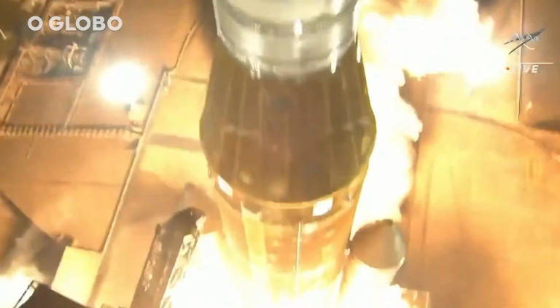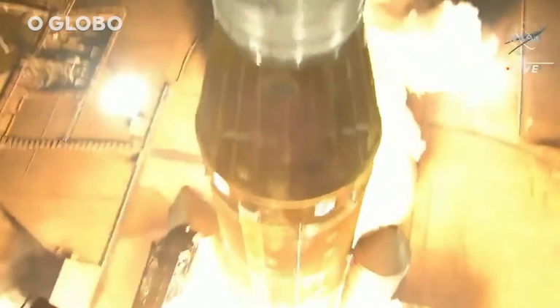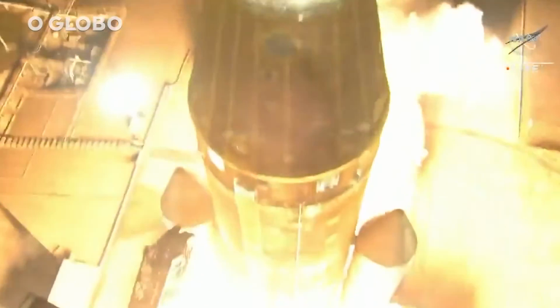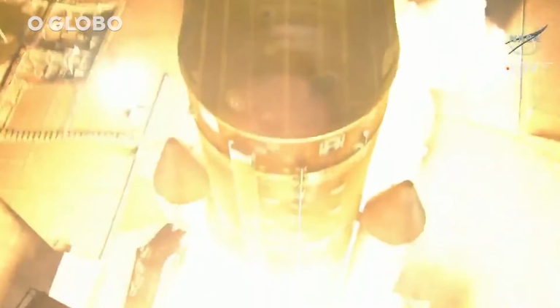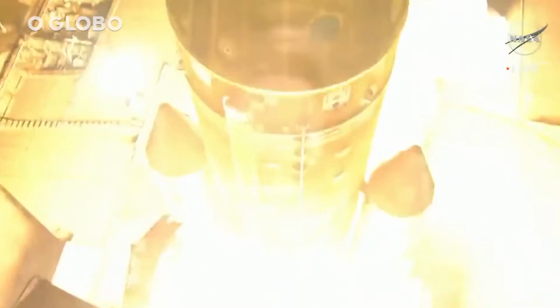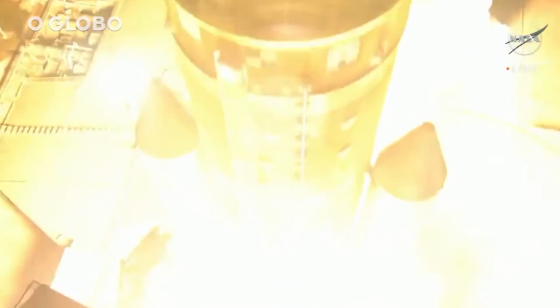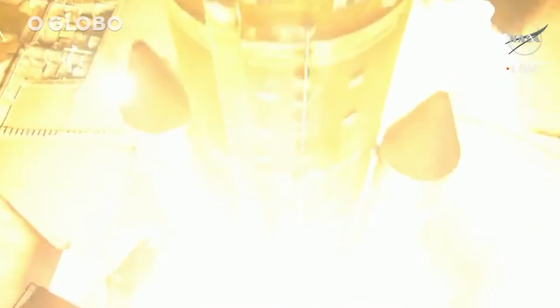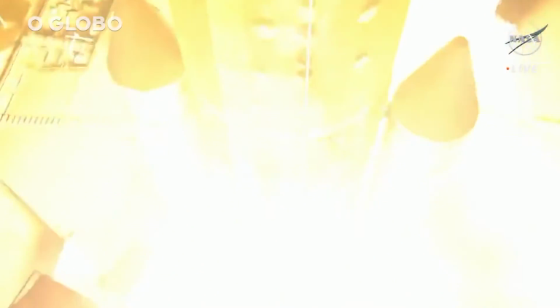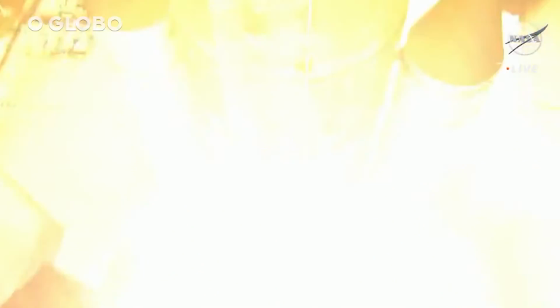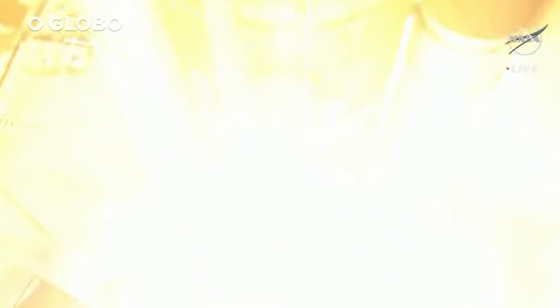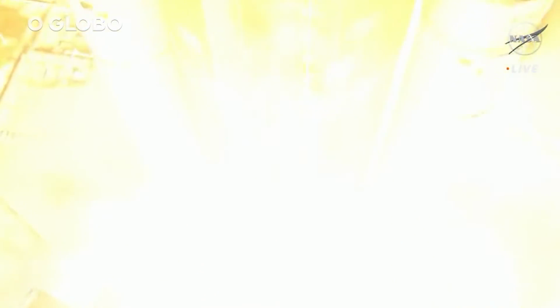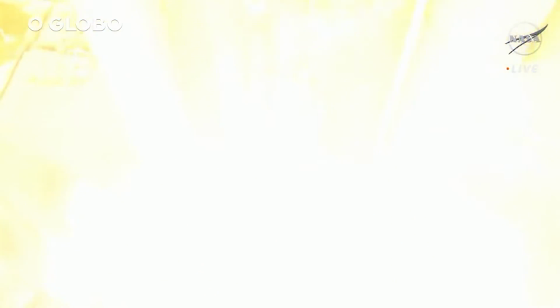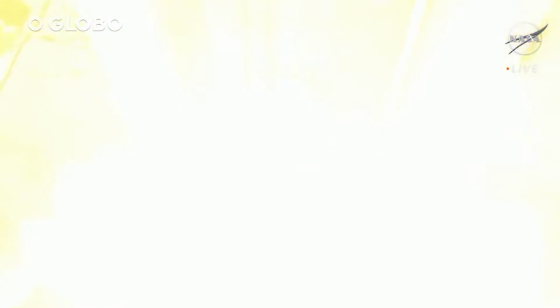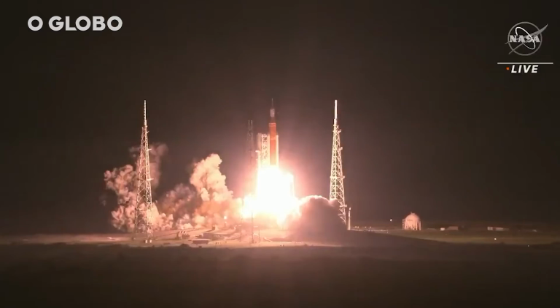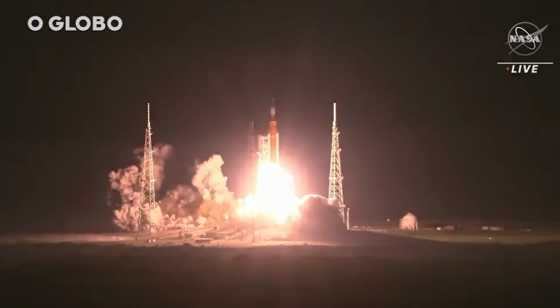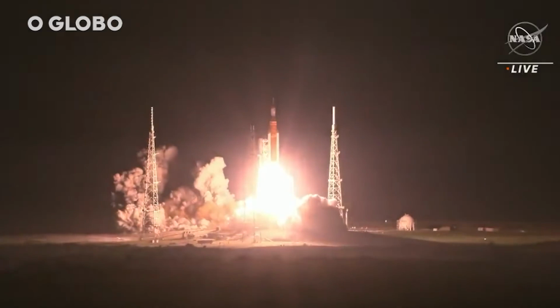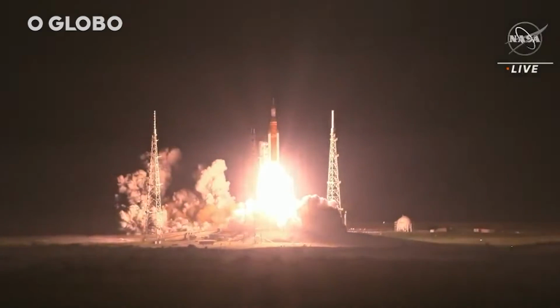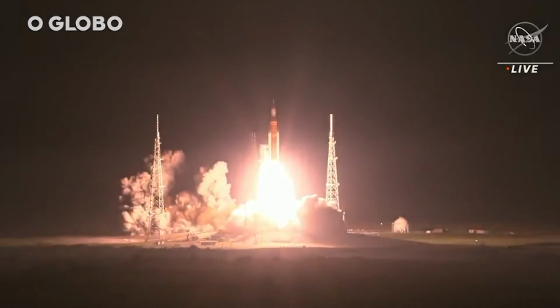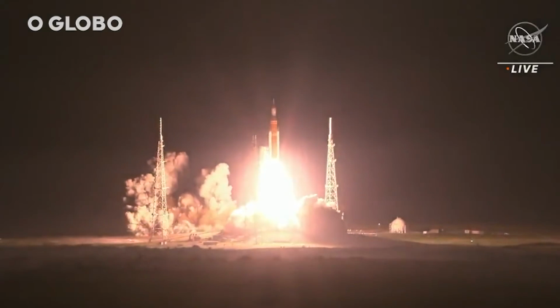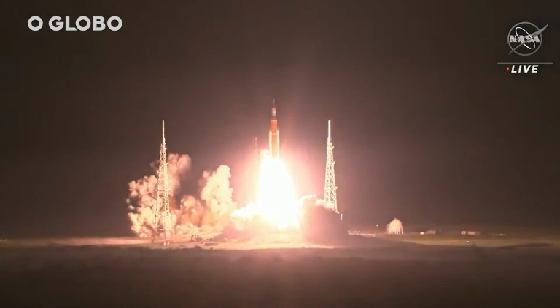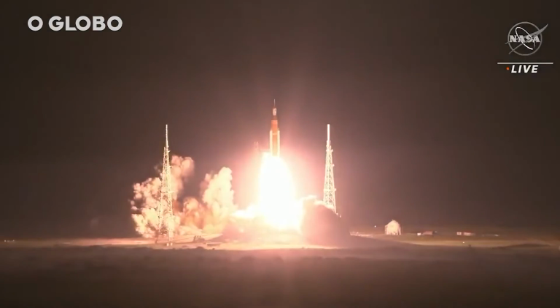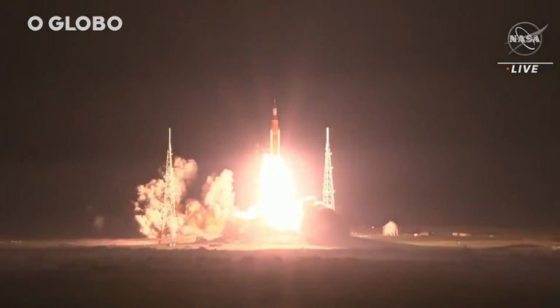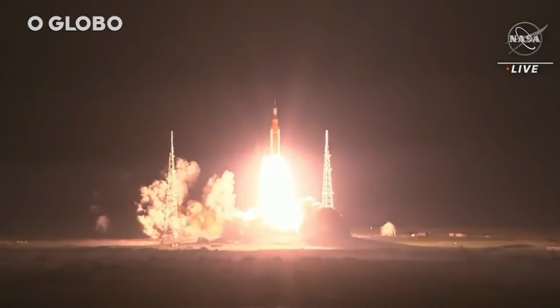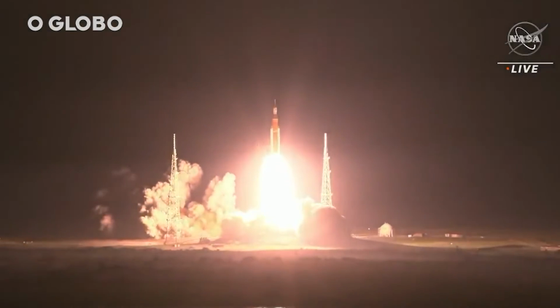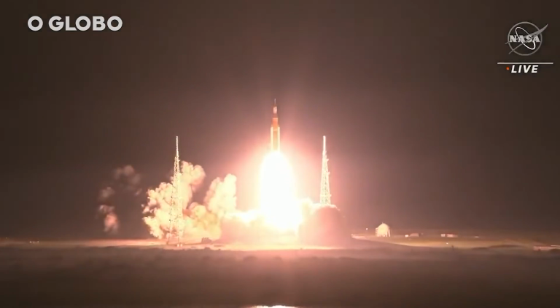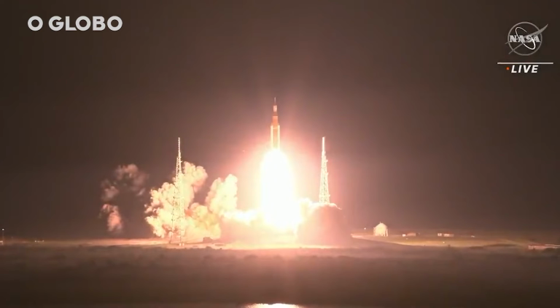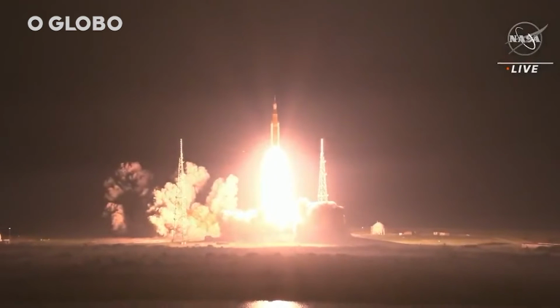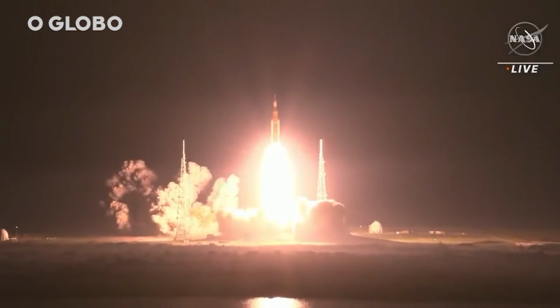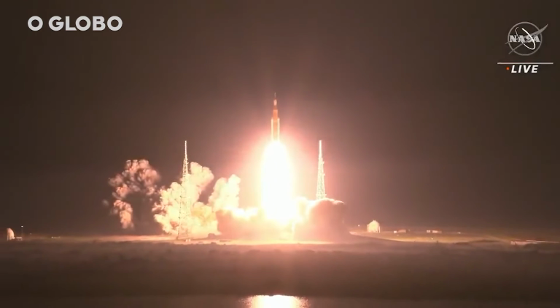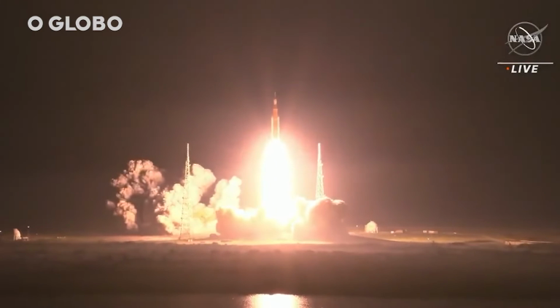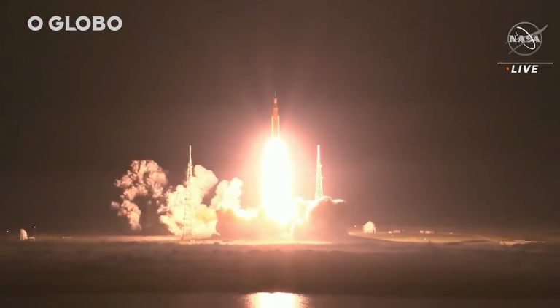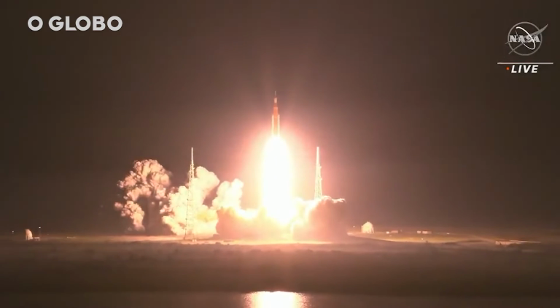And liftoff of Artemis I — we rise together, back to the moon and beyond.